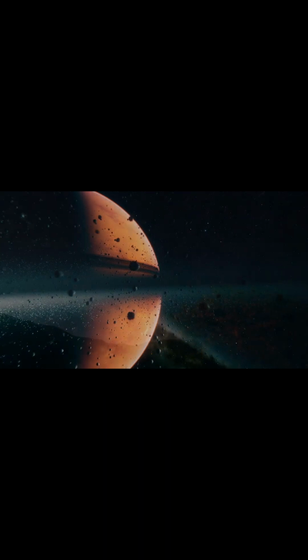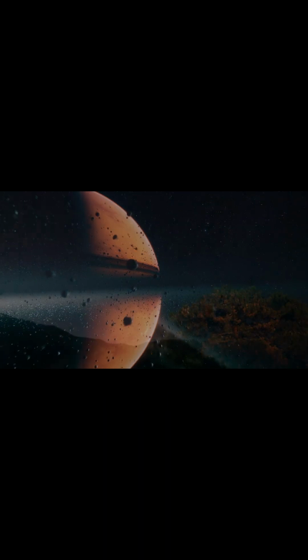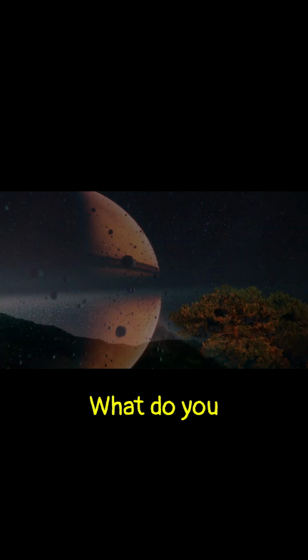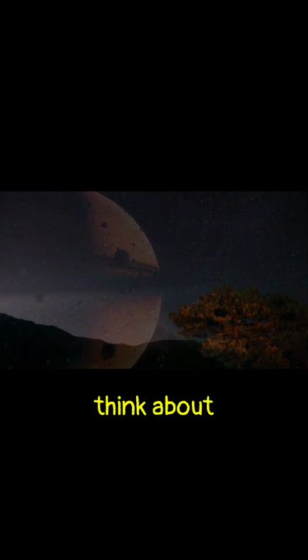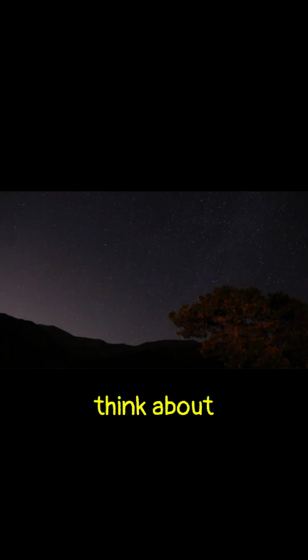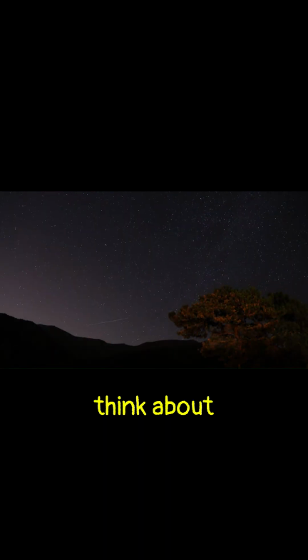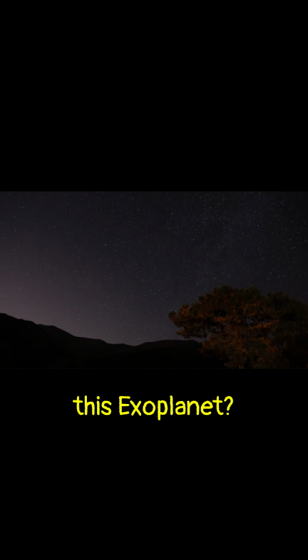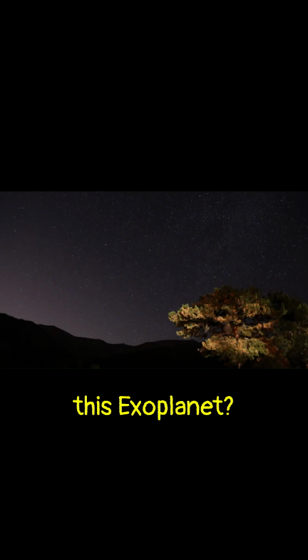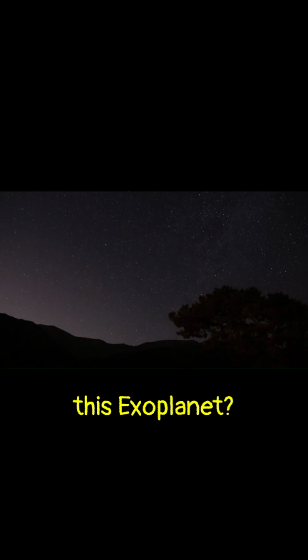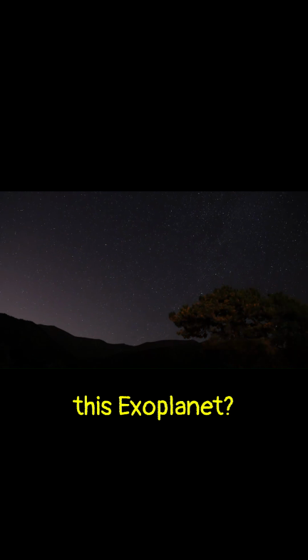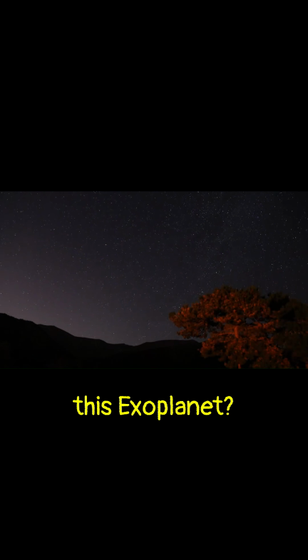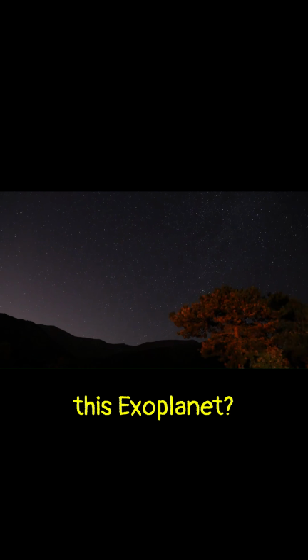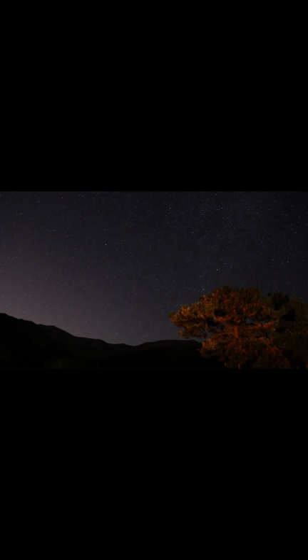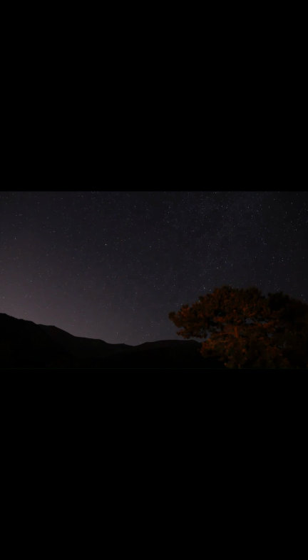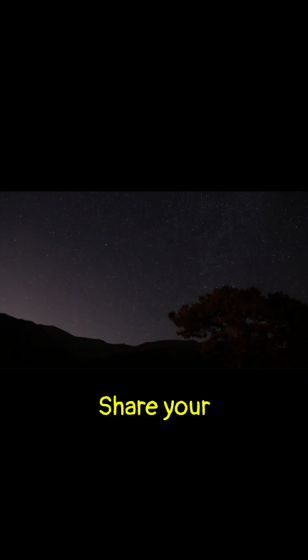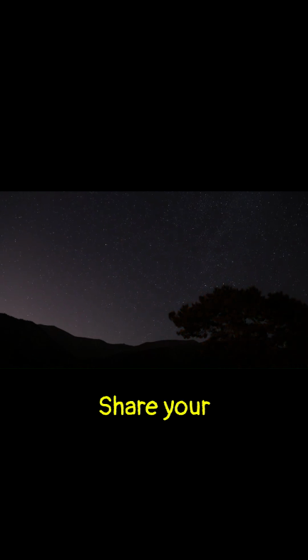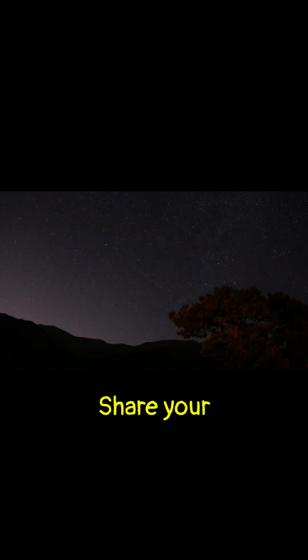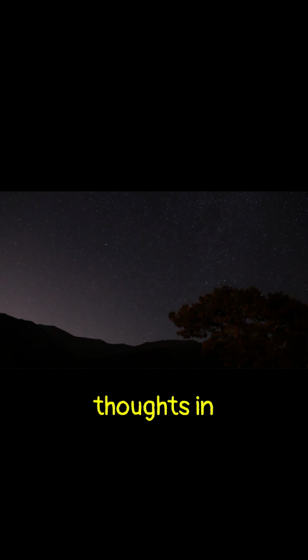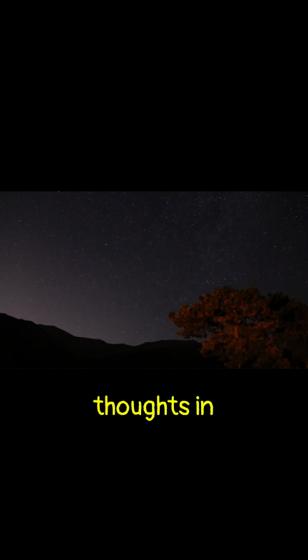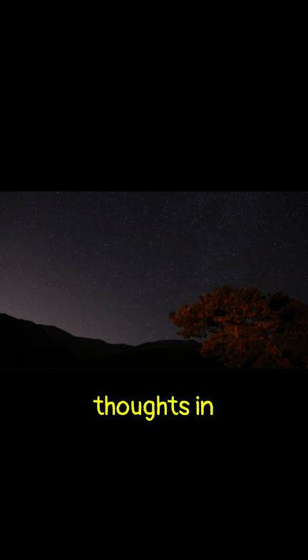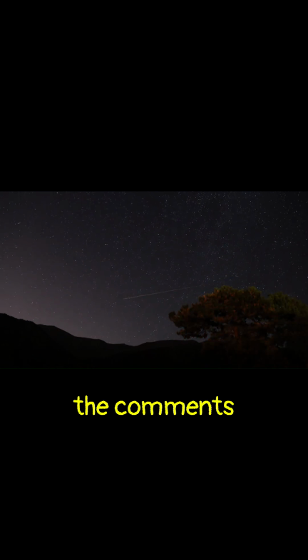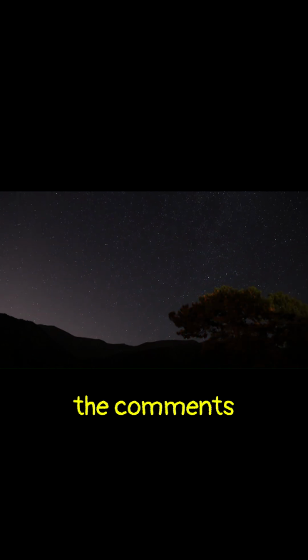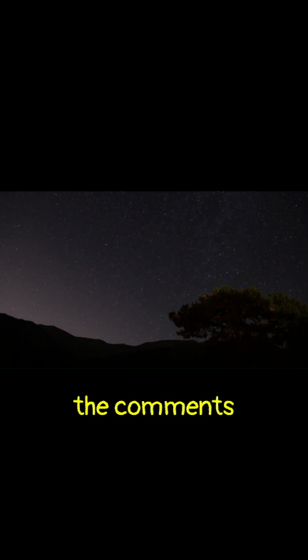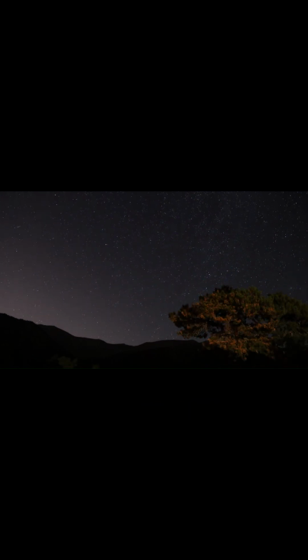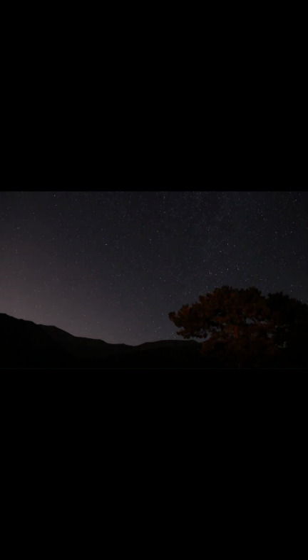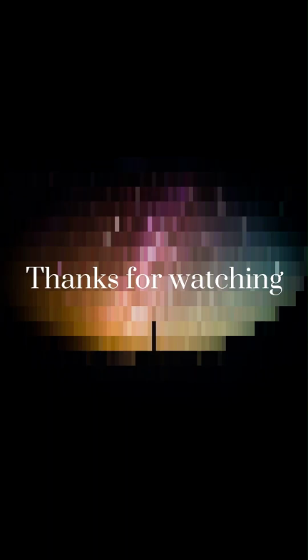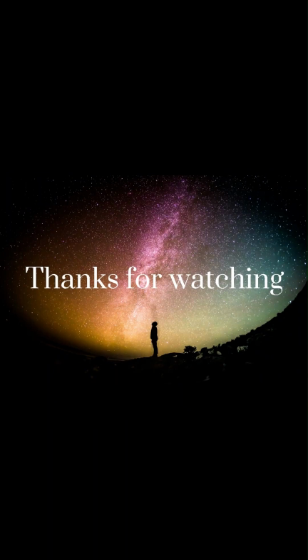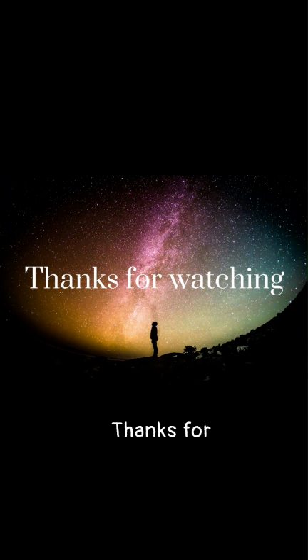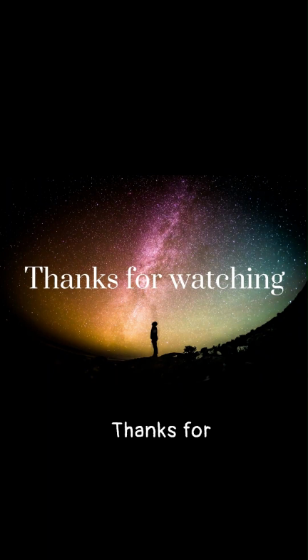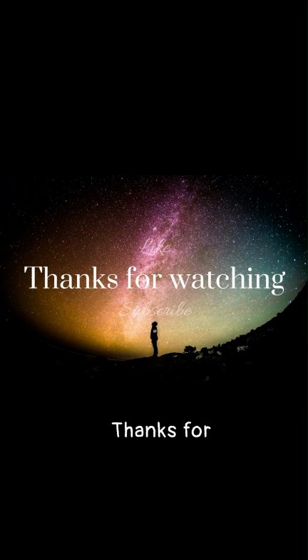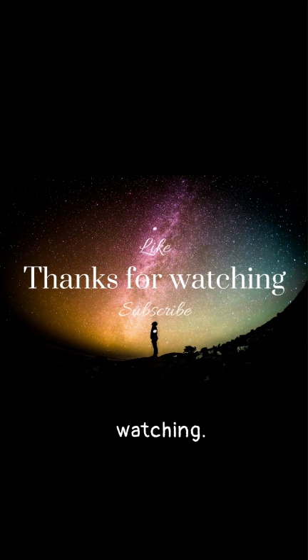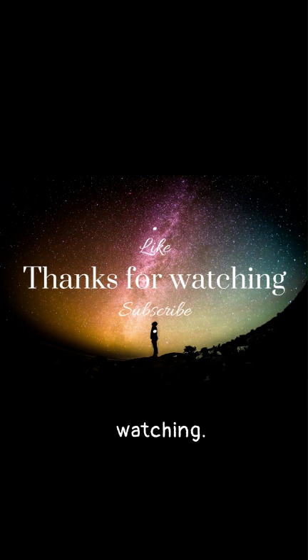What do you think about this exoplanet? Share your thoughts in the comments. Thanks for watching.